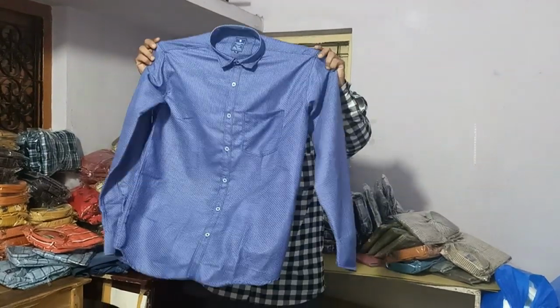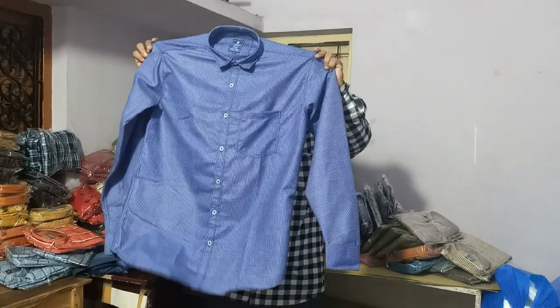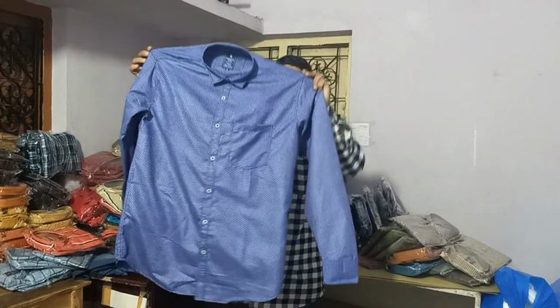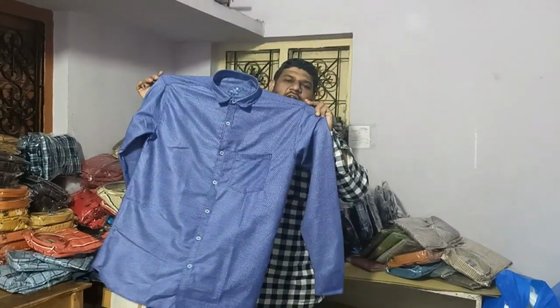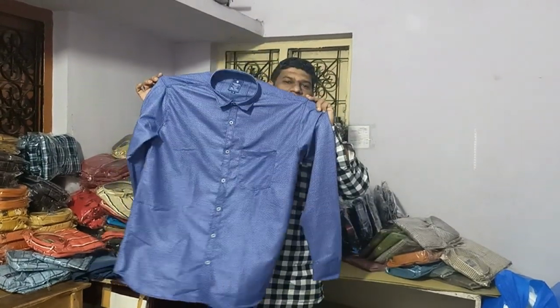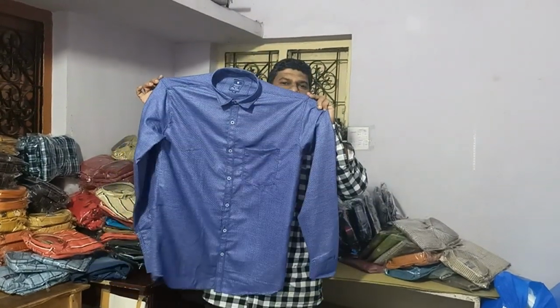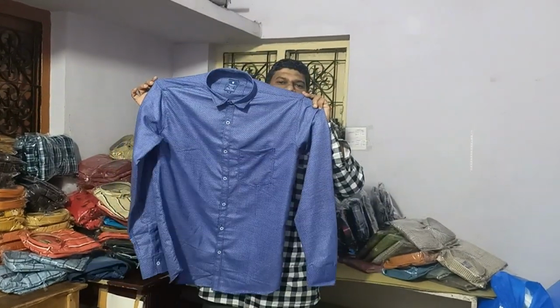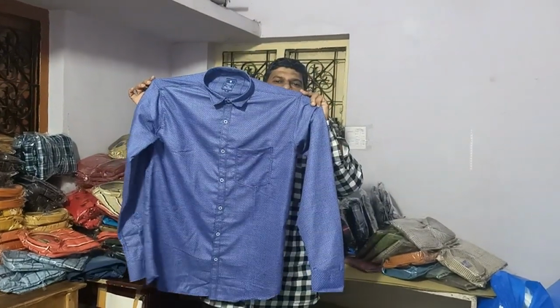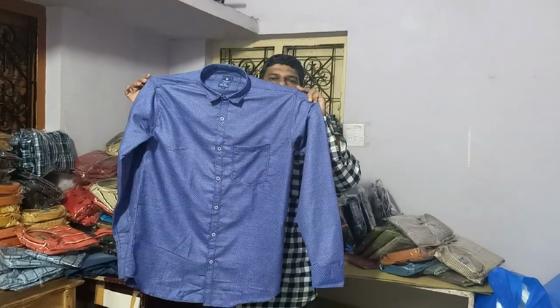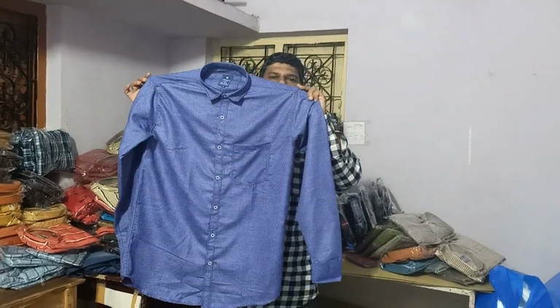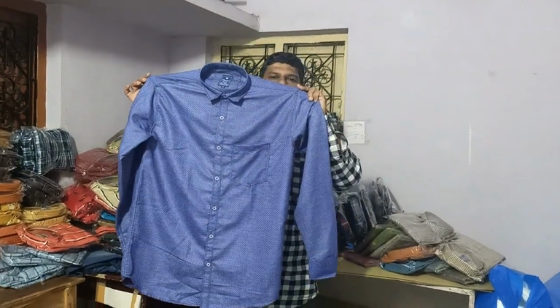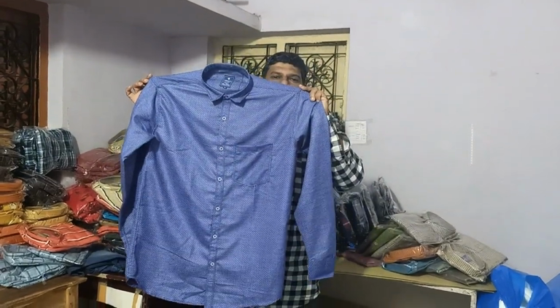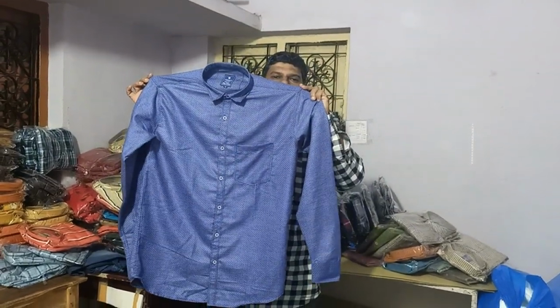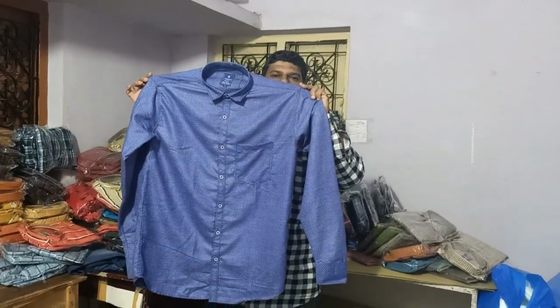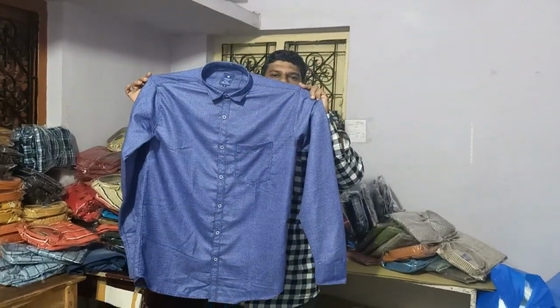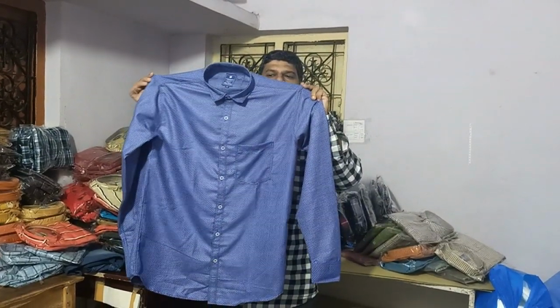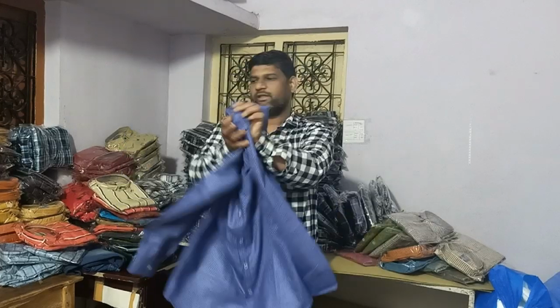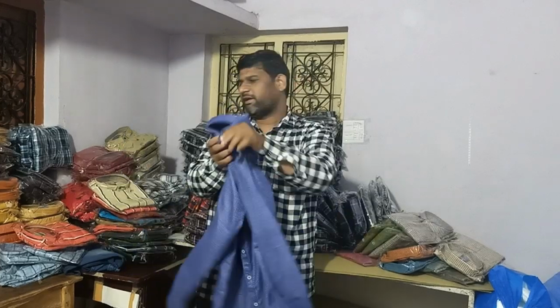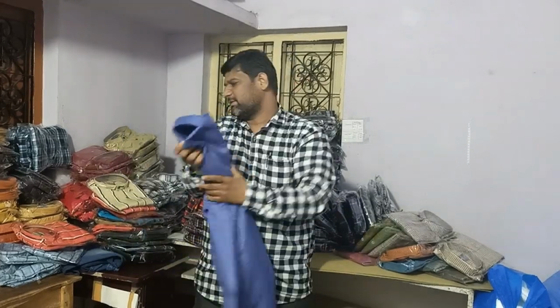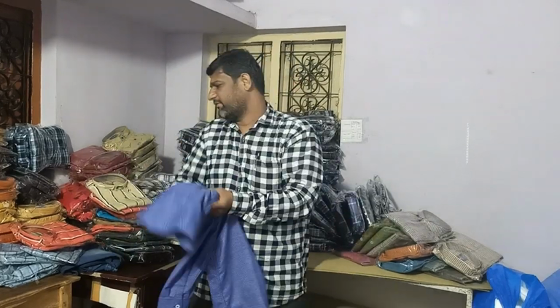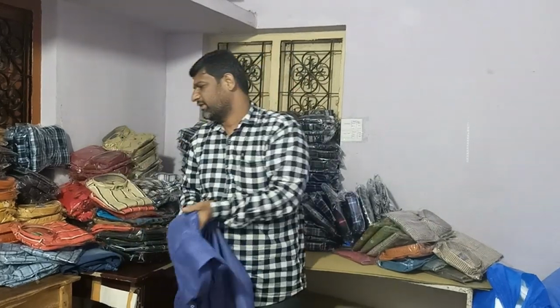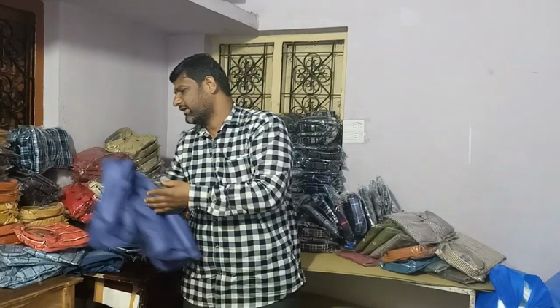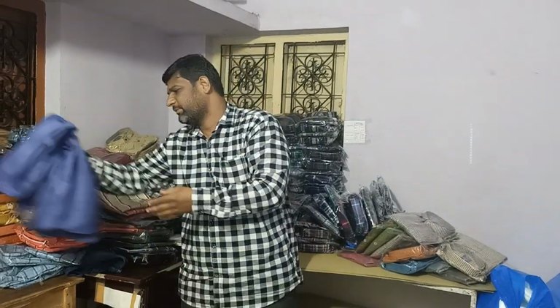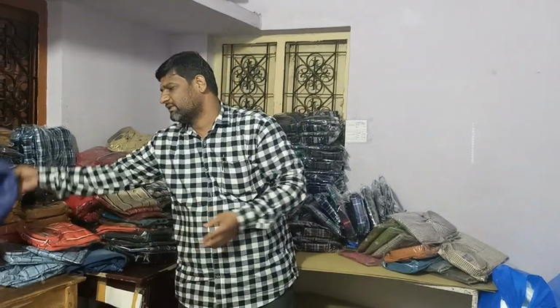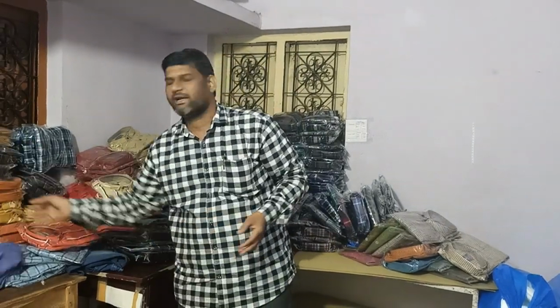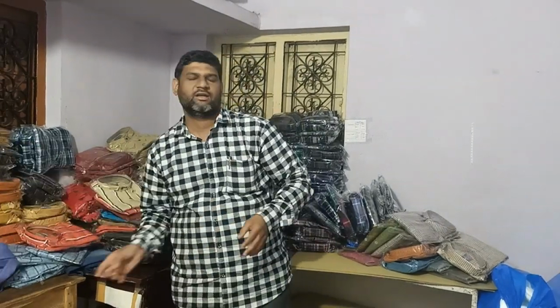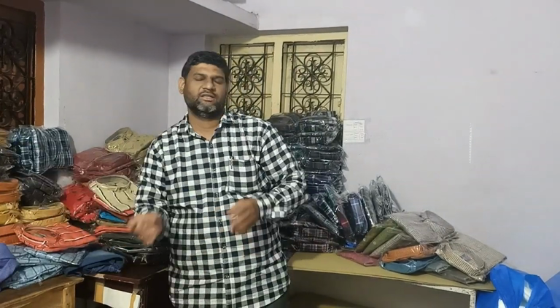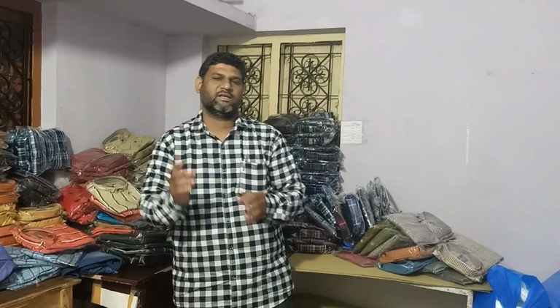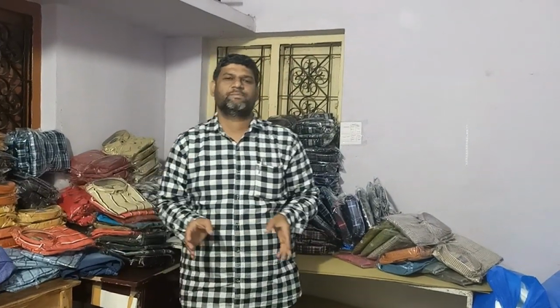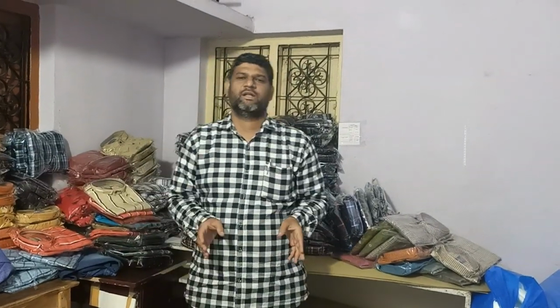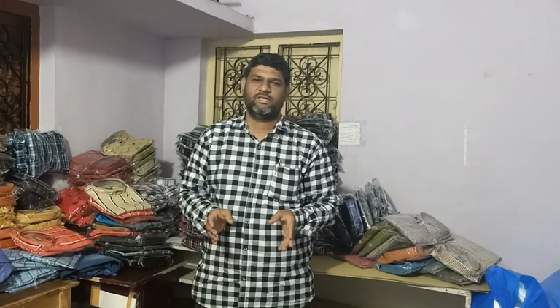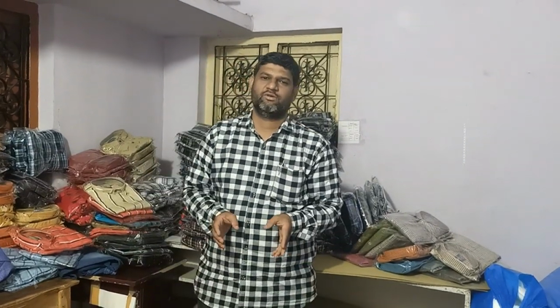This is available at 250 rupees. Please visit my channel and subscribe to my channel.